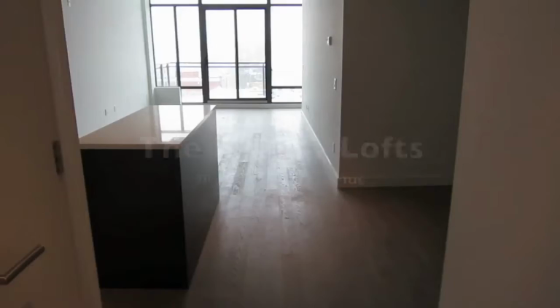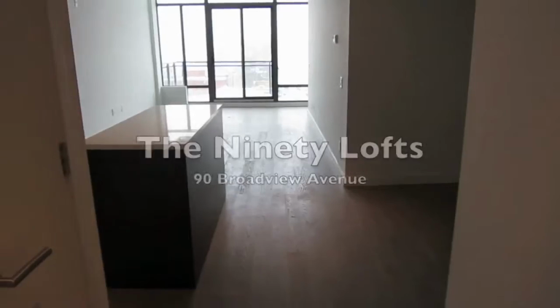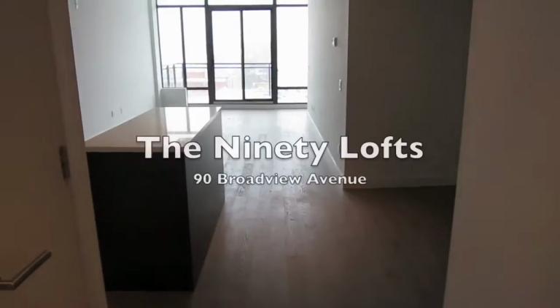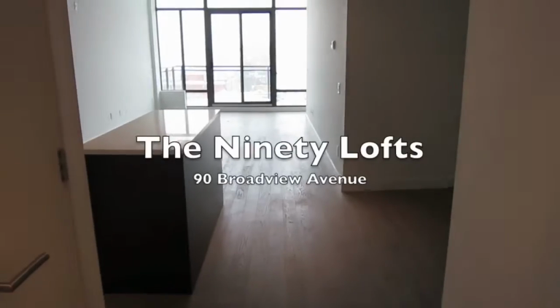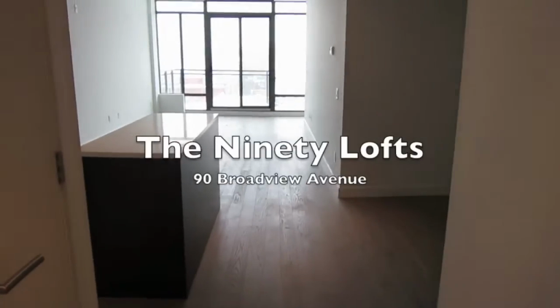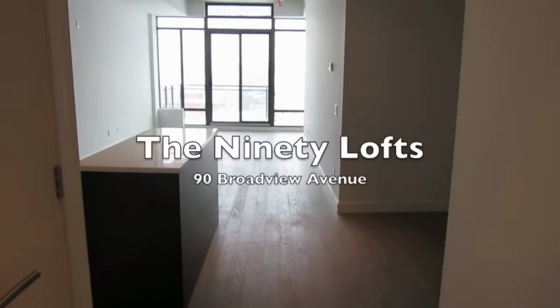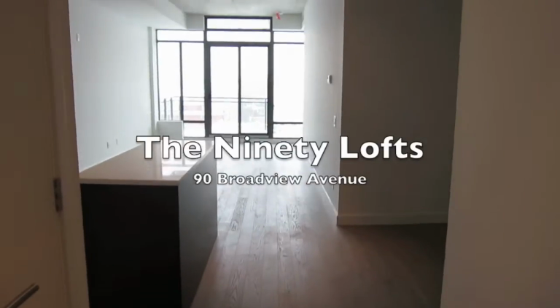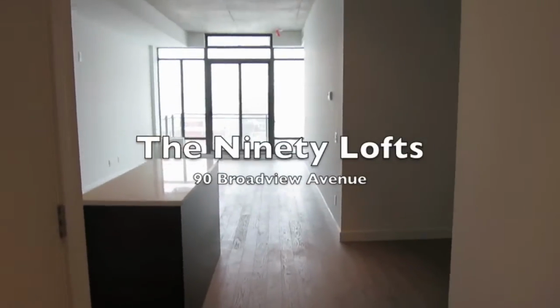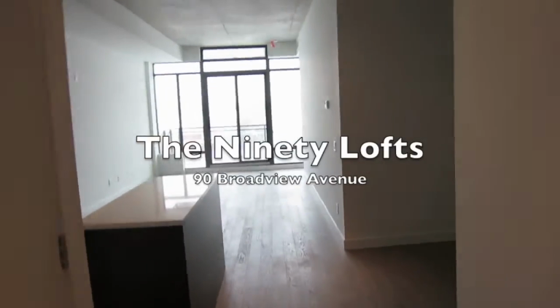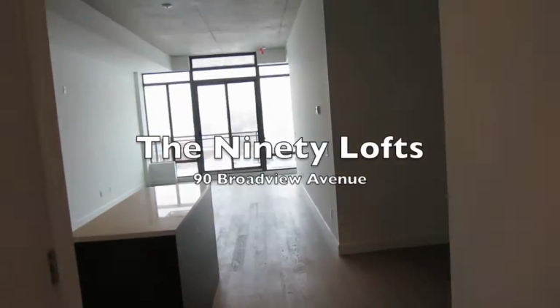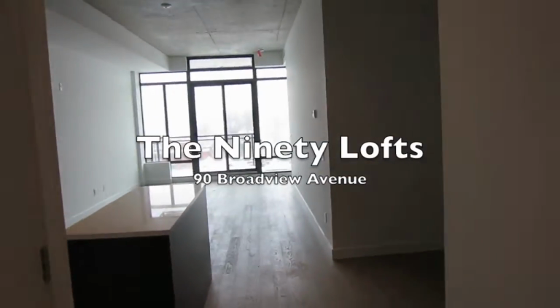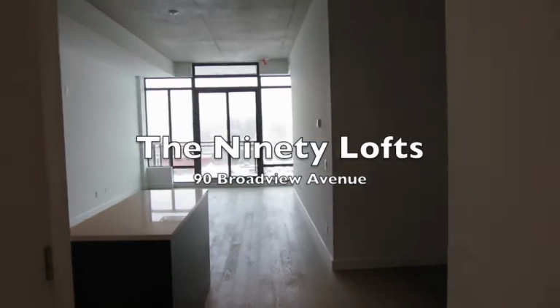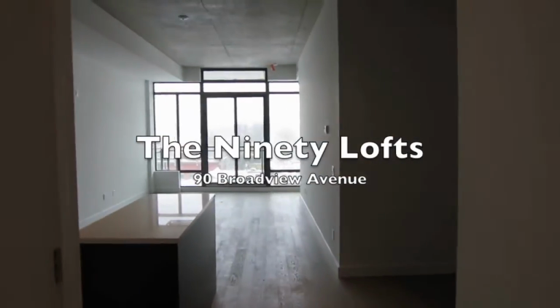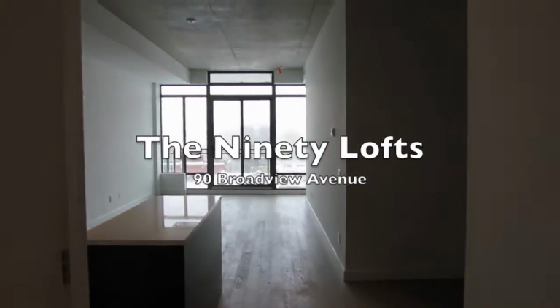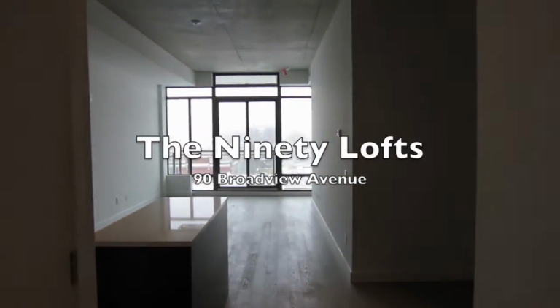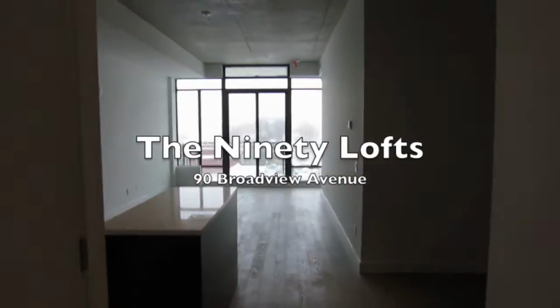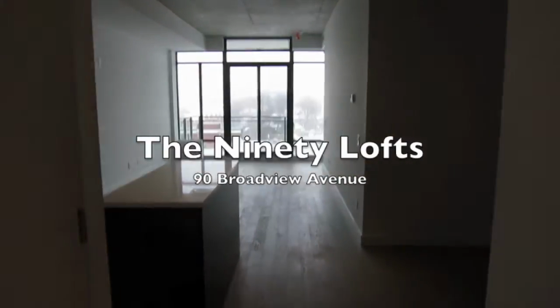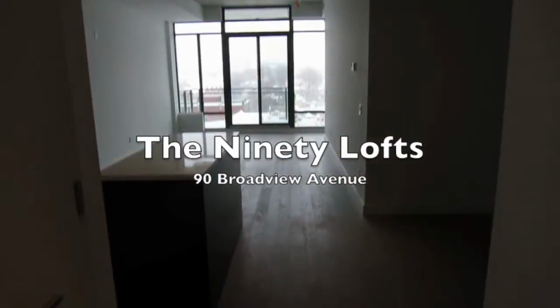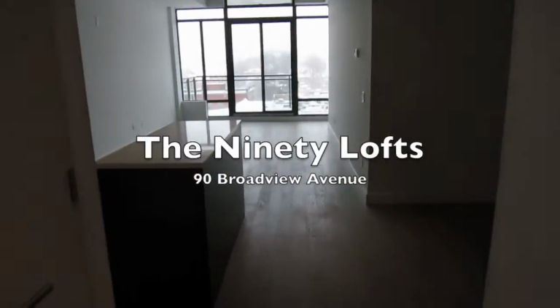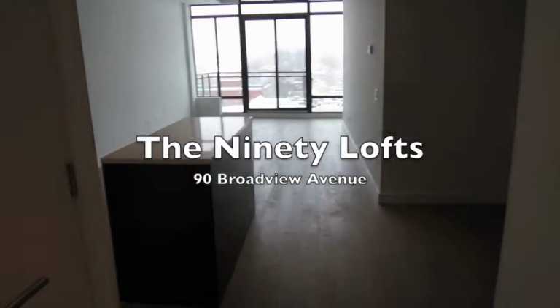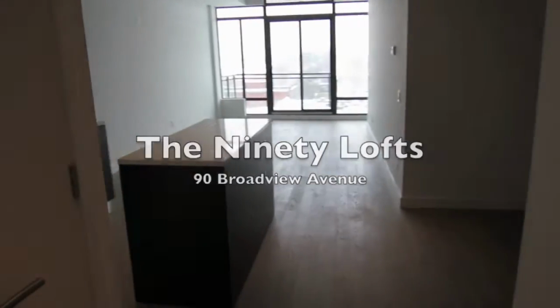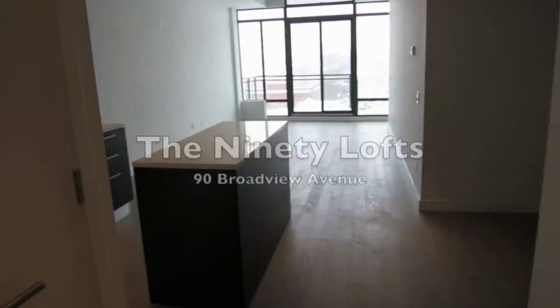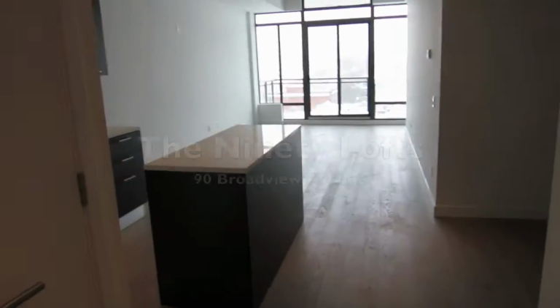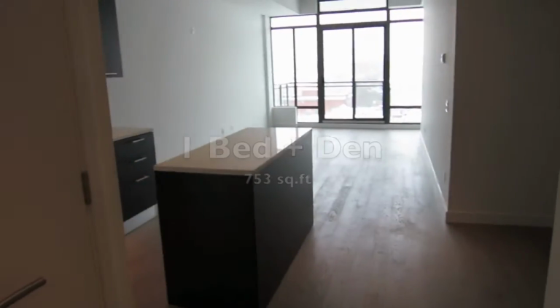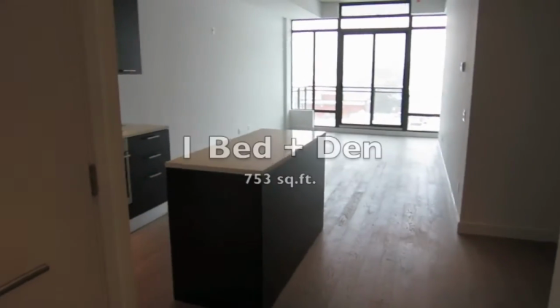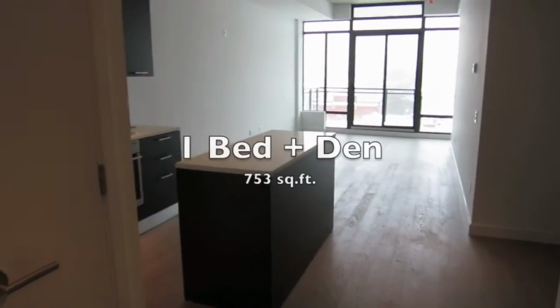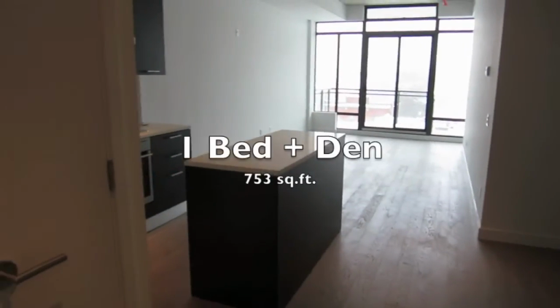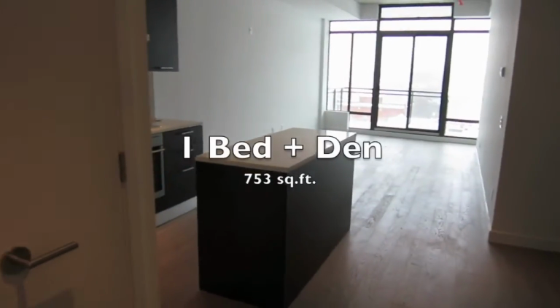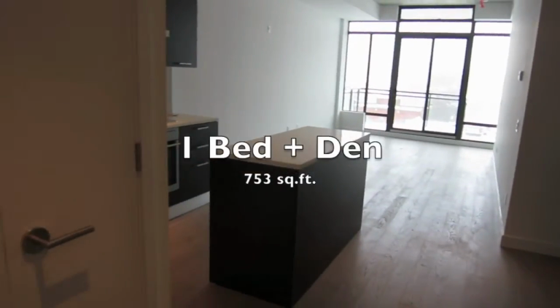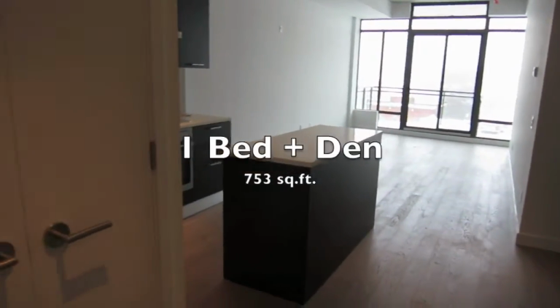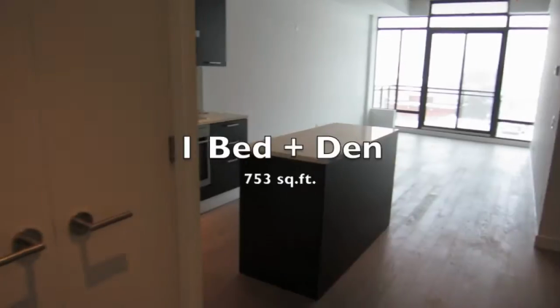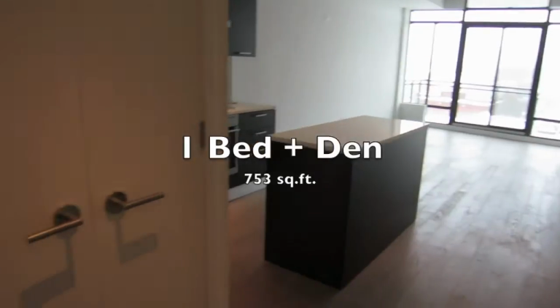Welcome to the 90 Lofts. Today I'm going to be showing you a one bedroom and den unit that I have for sale.